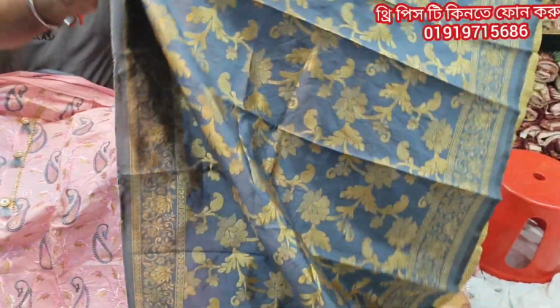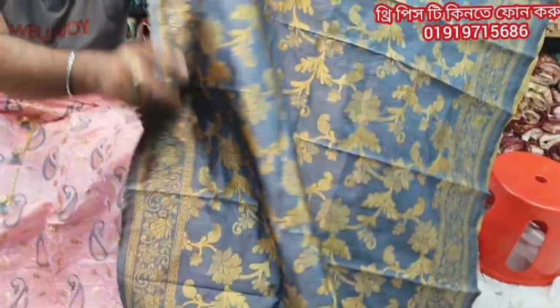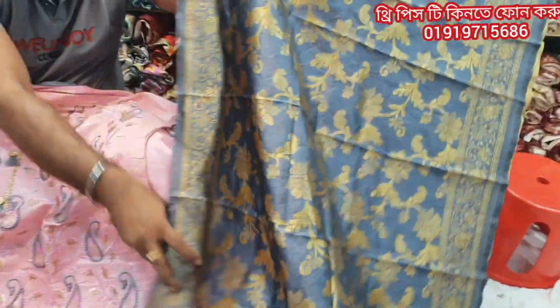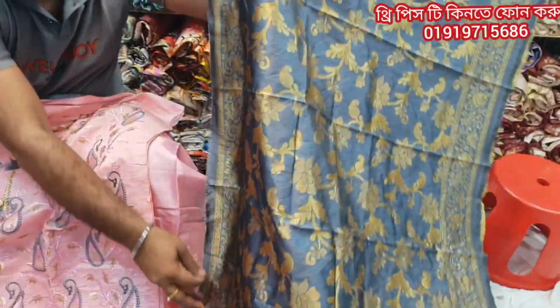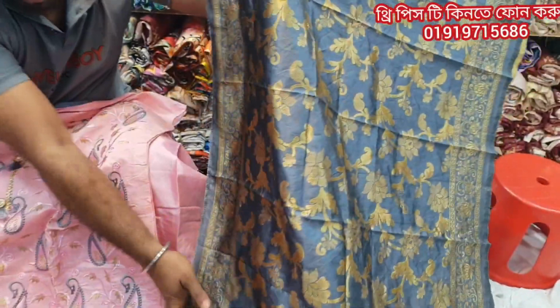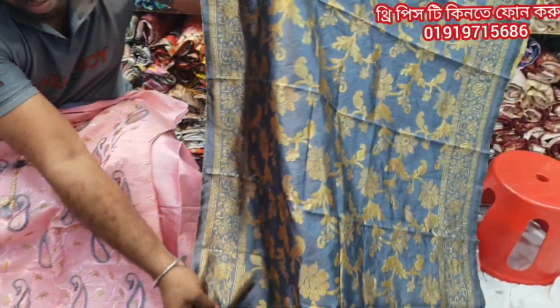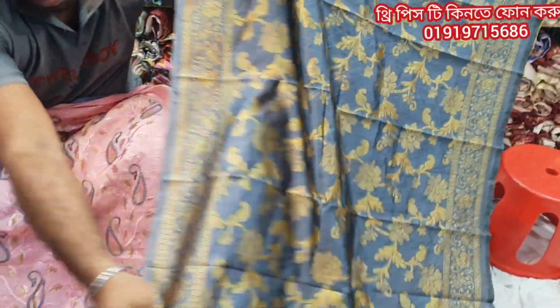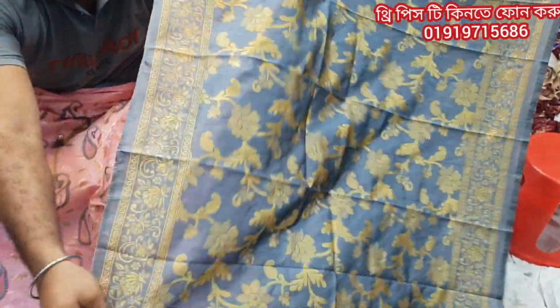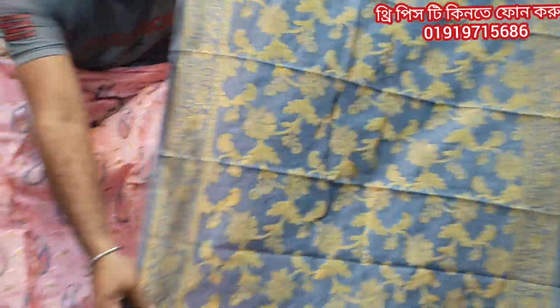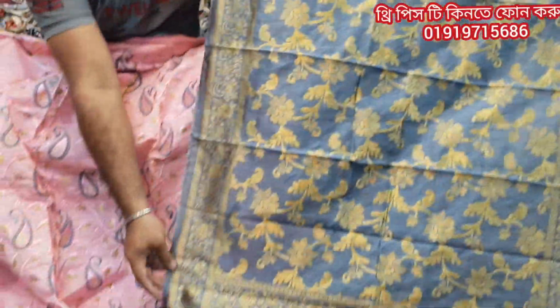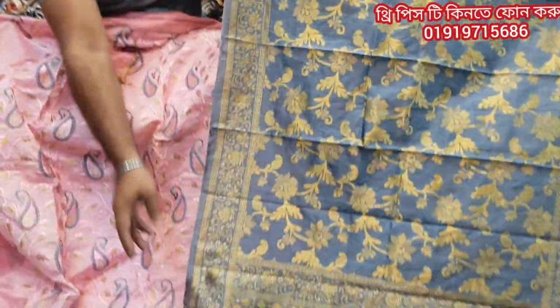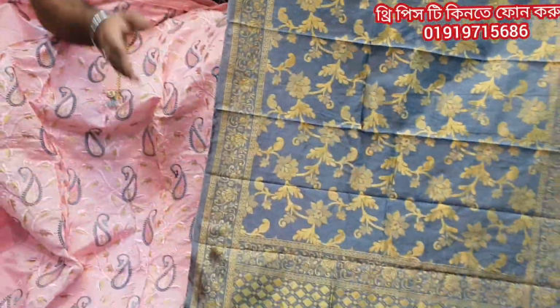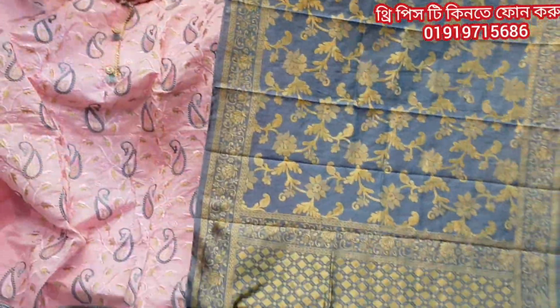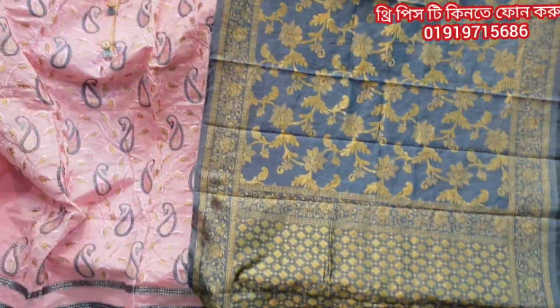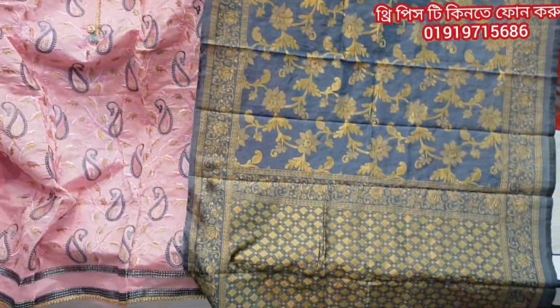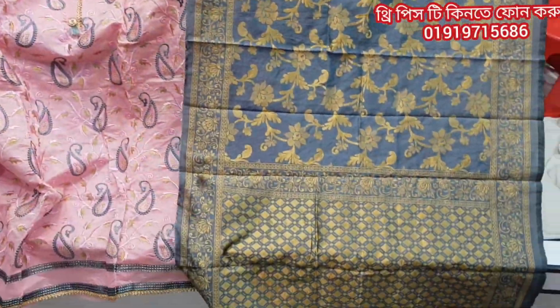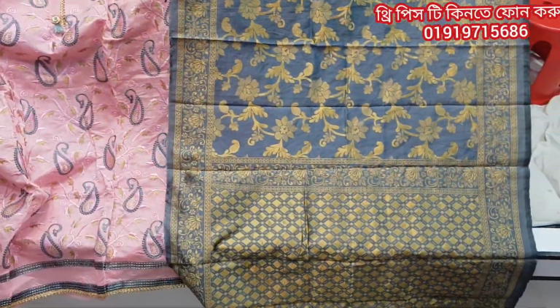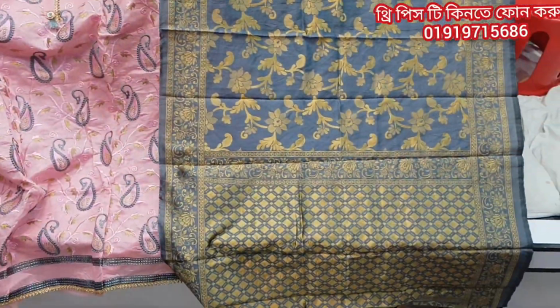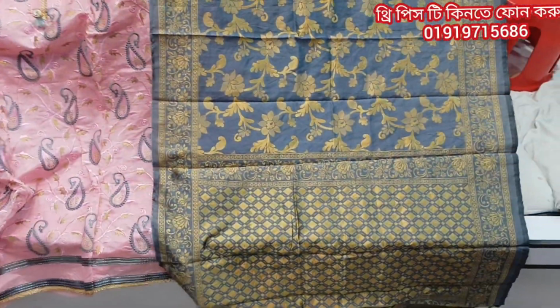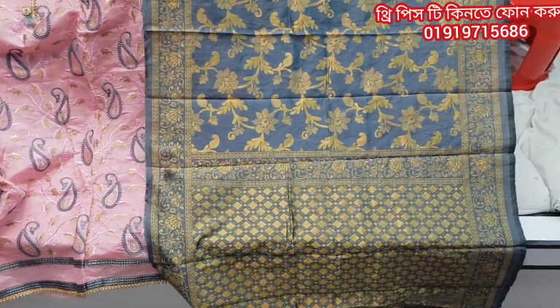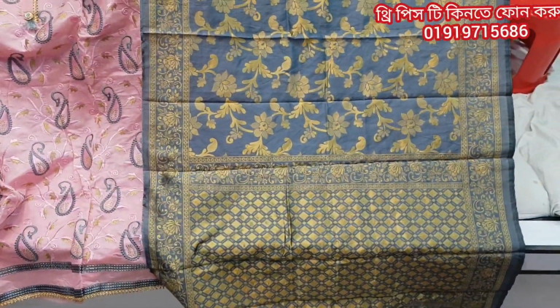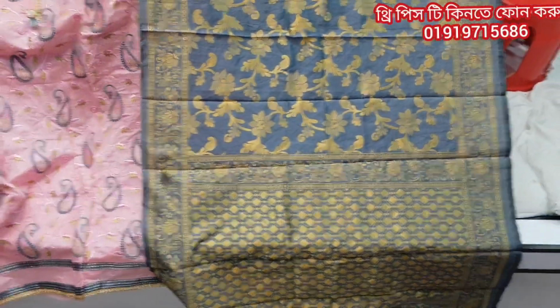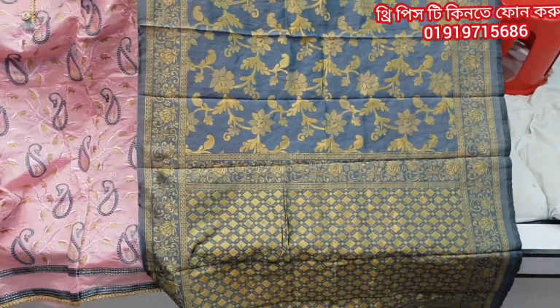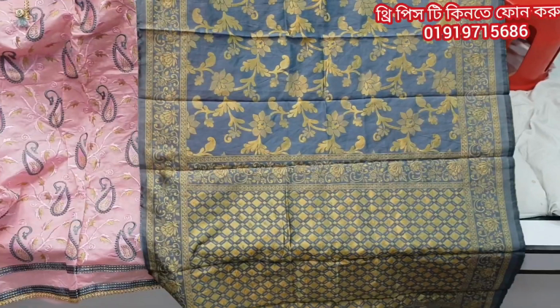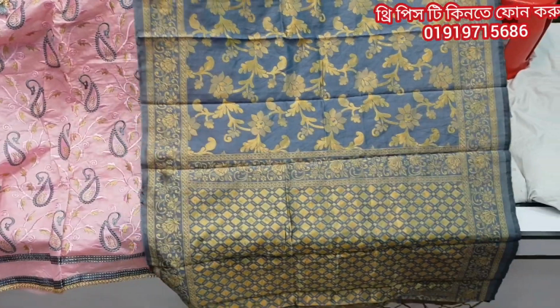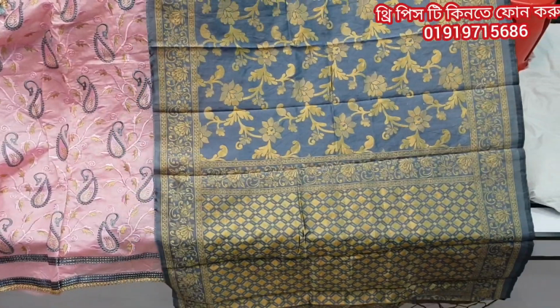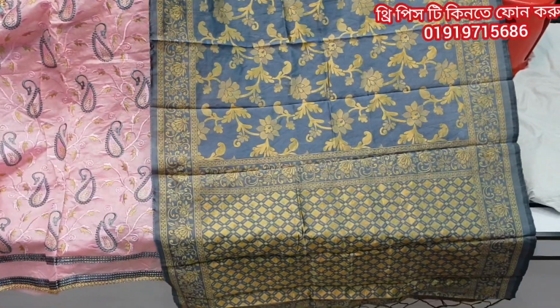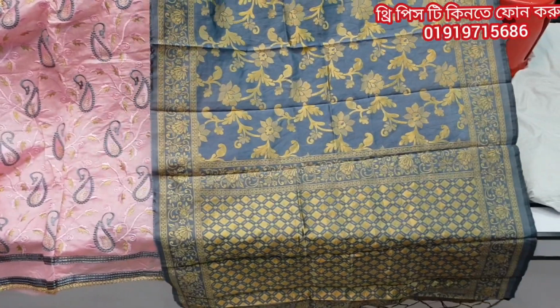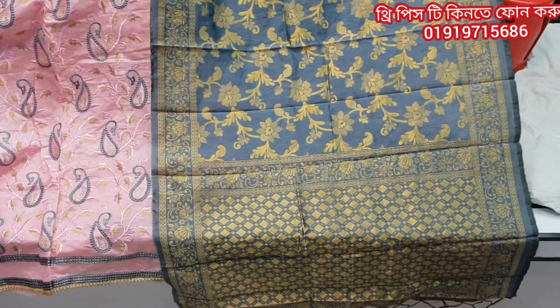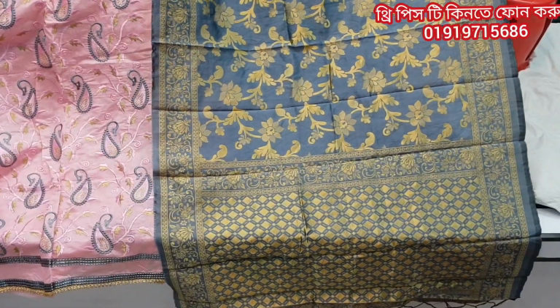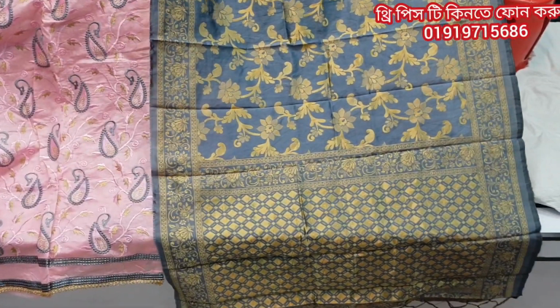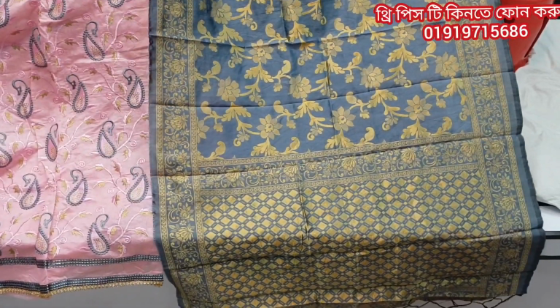That is the new fabric — that's the original, the original fabric.